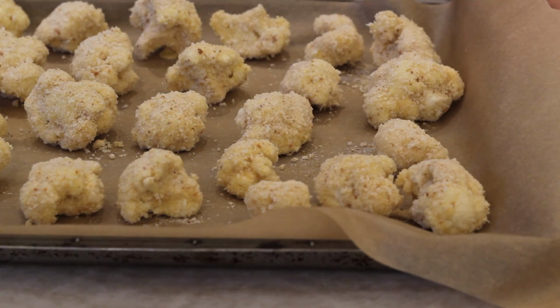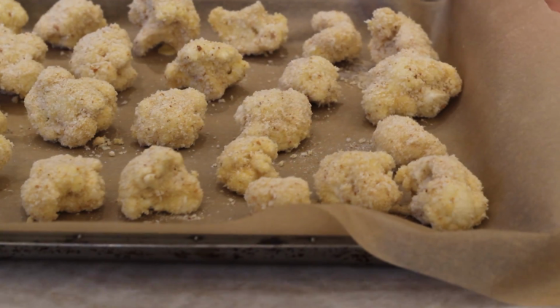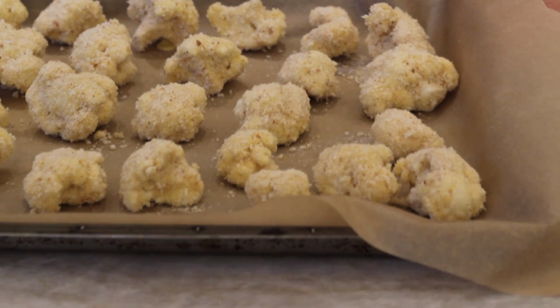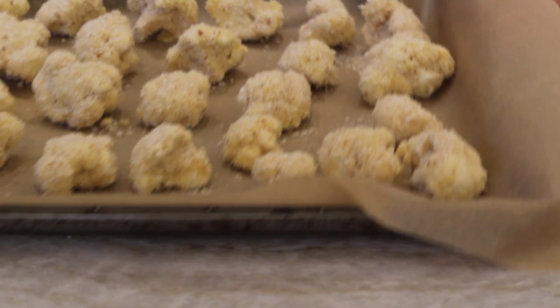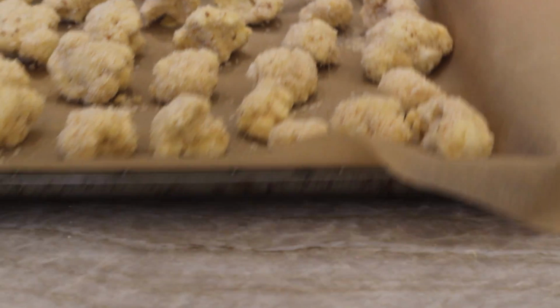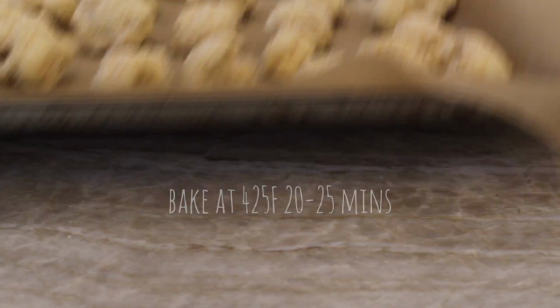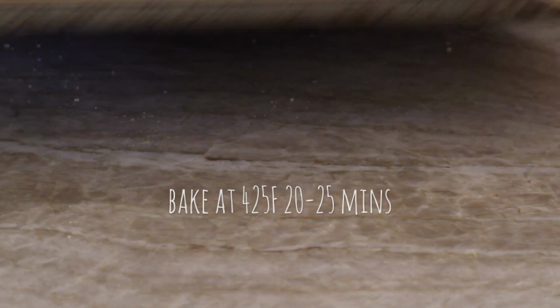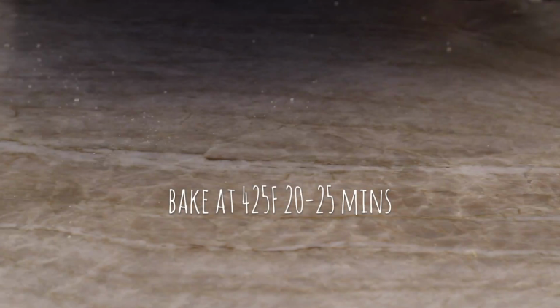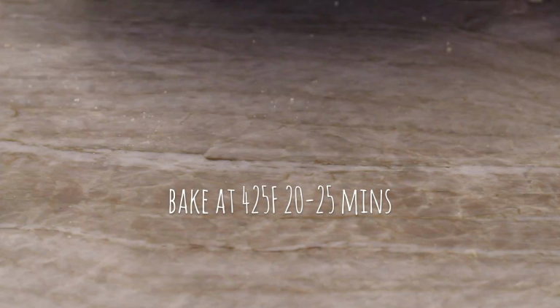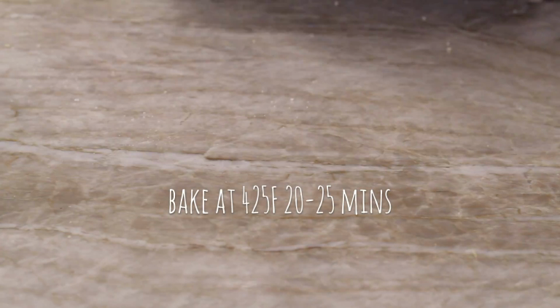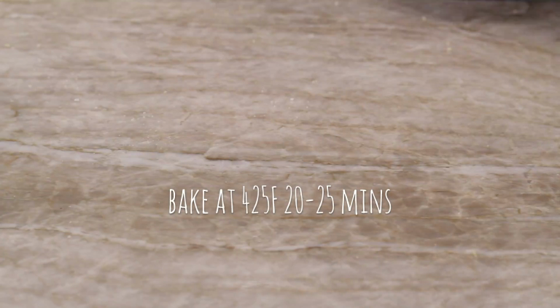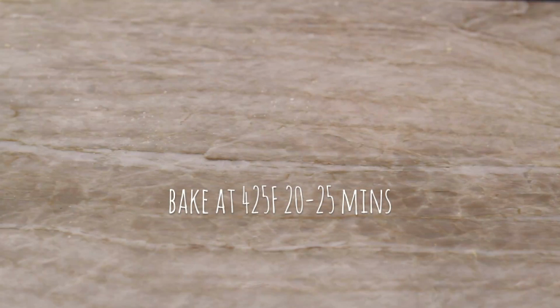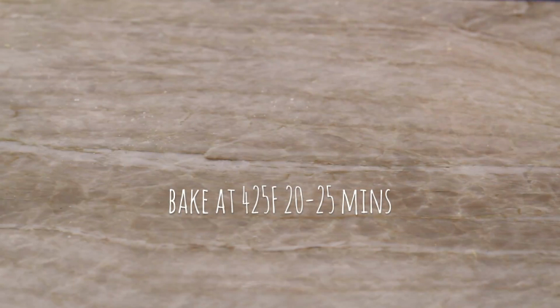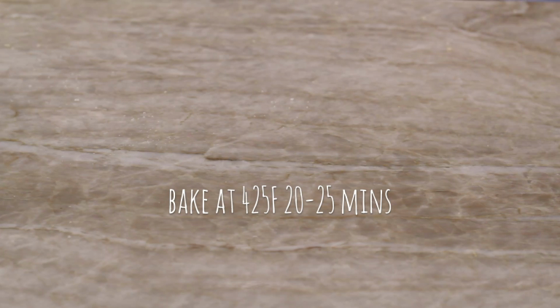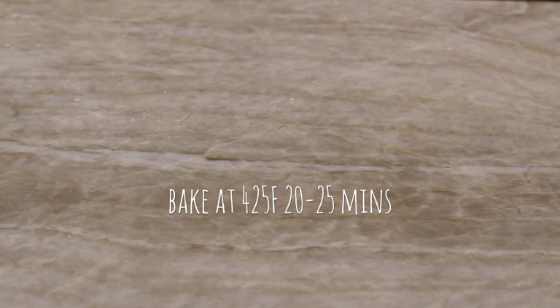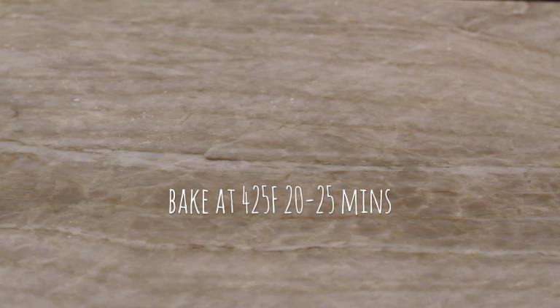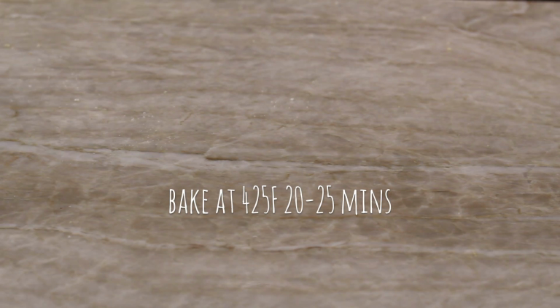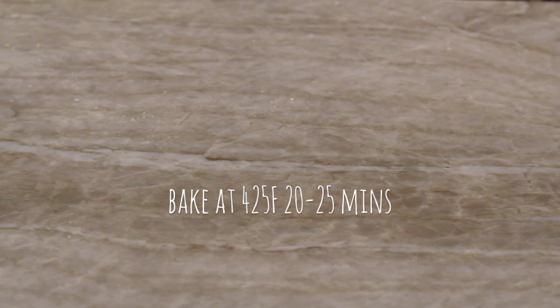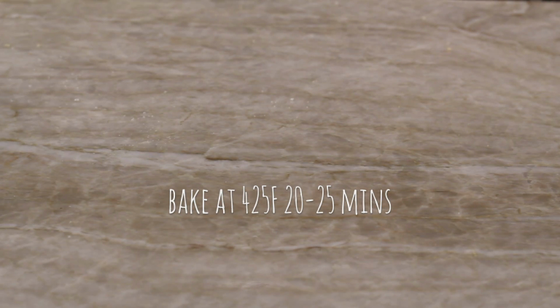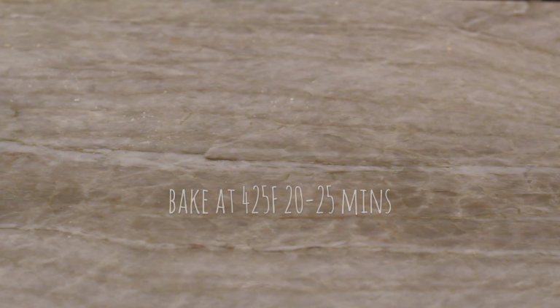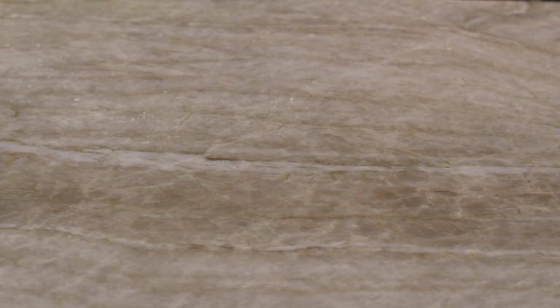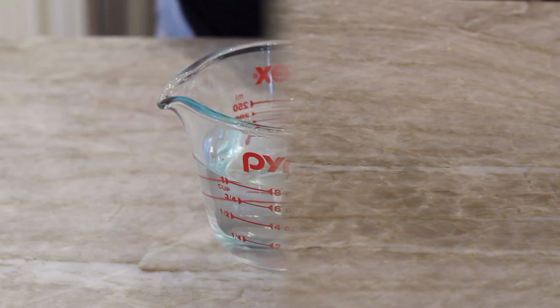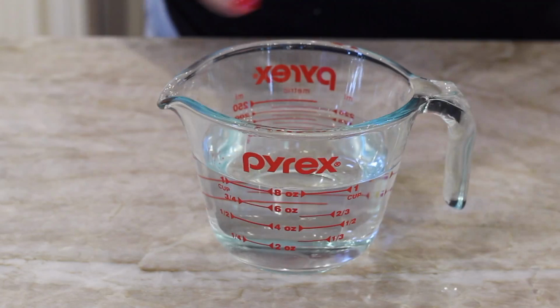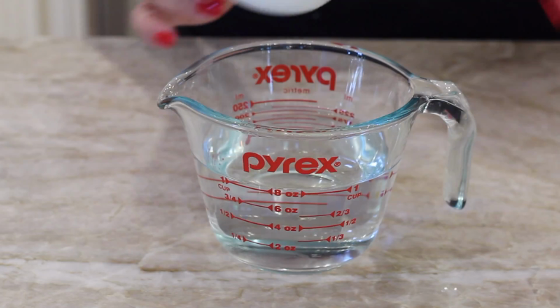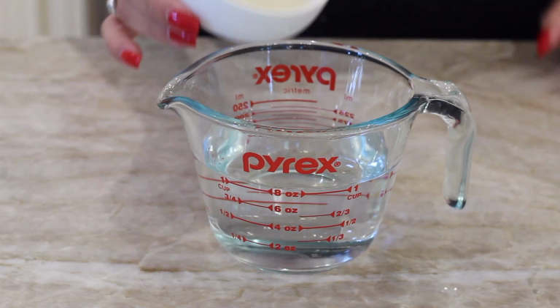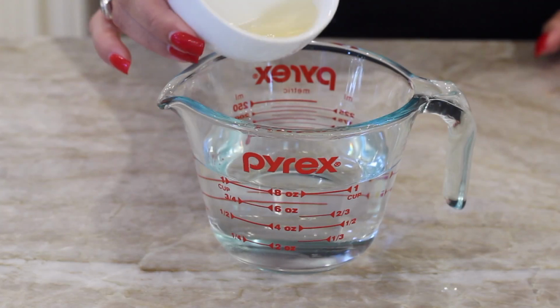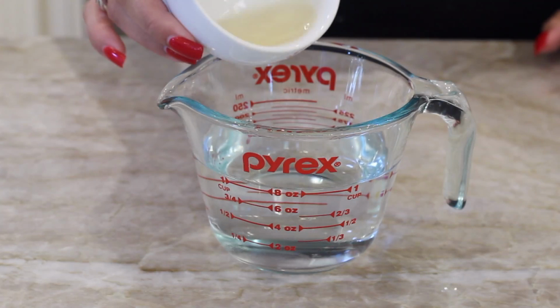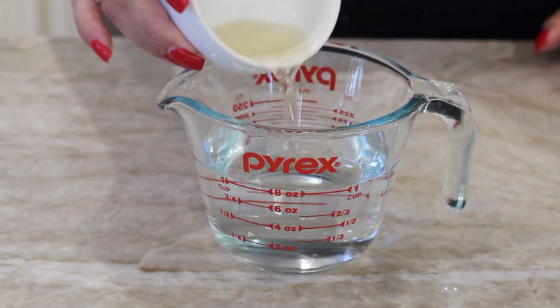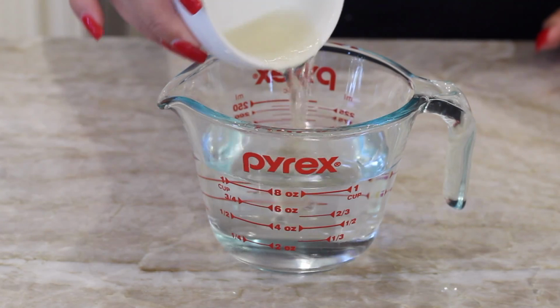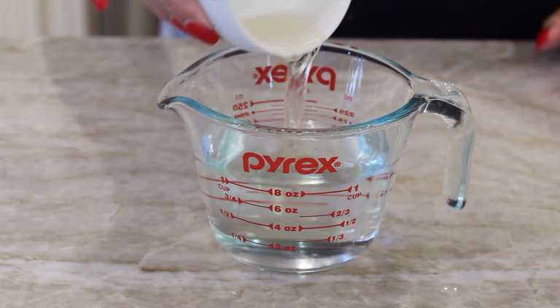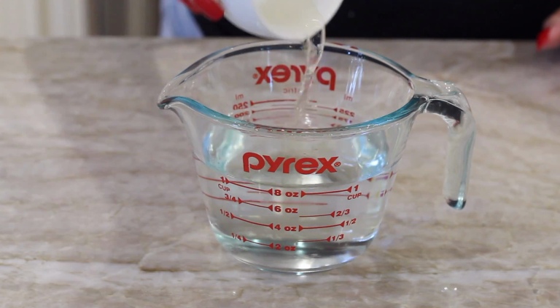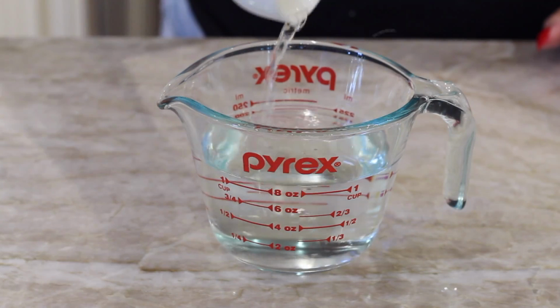We're going to put these in the oven at 425 for about 20 to 25 minutes. While that's in the oven, let's make our sauce.